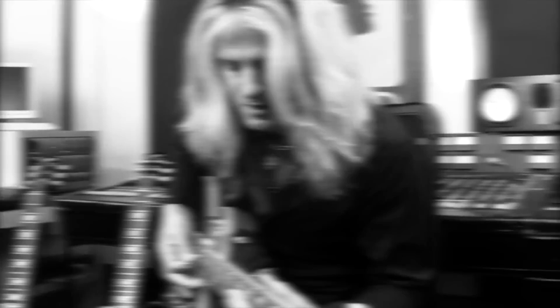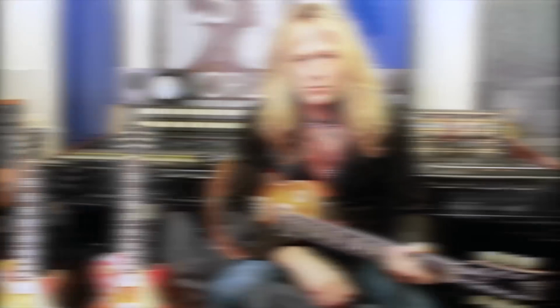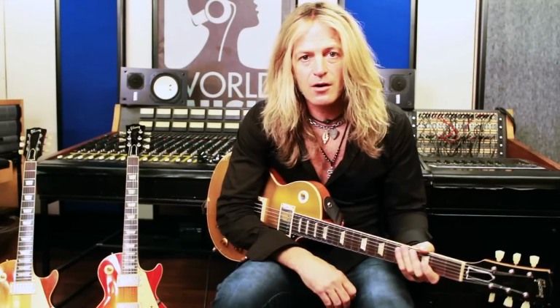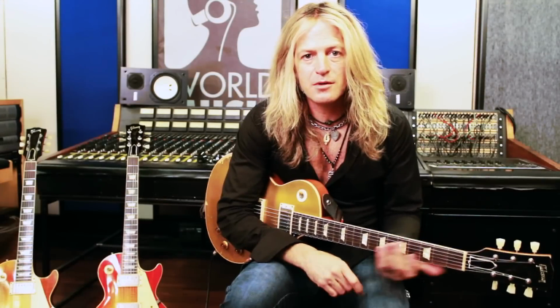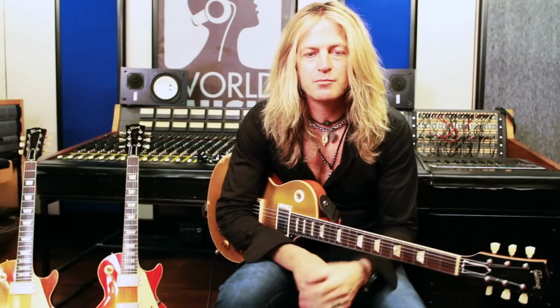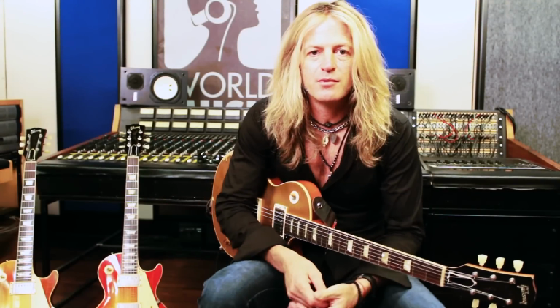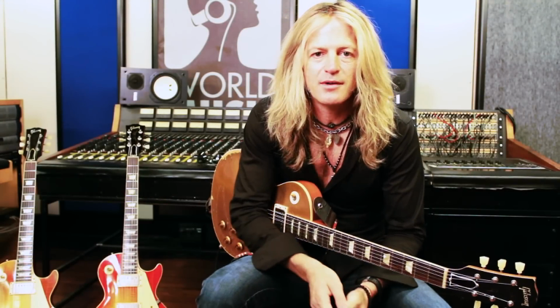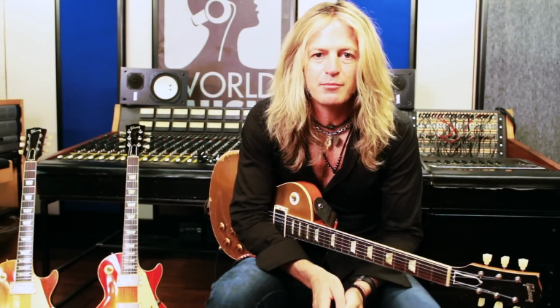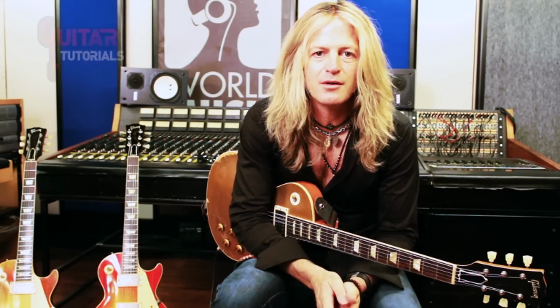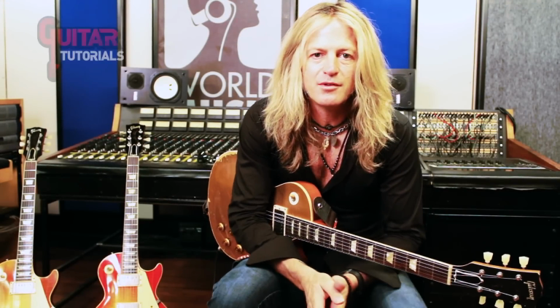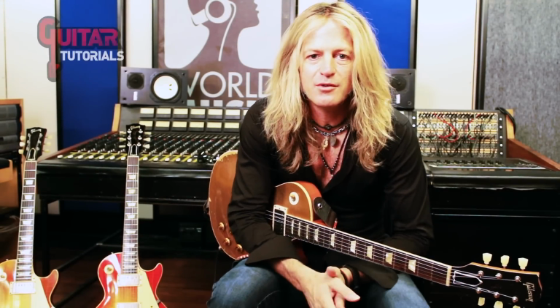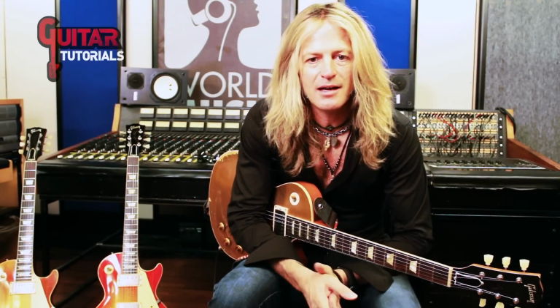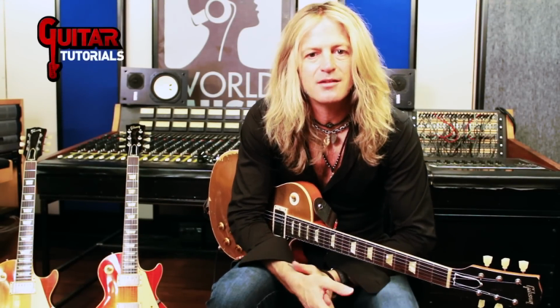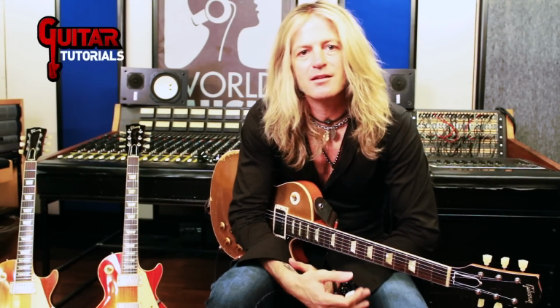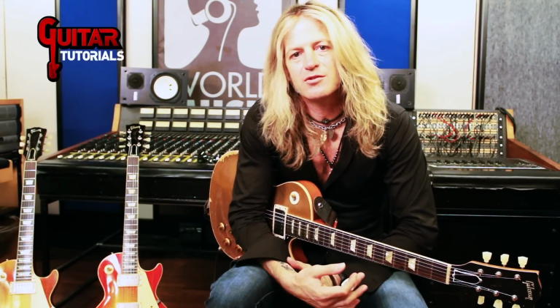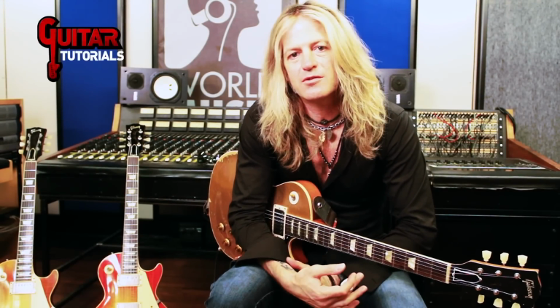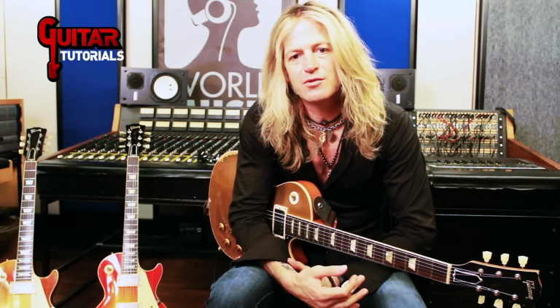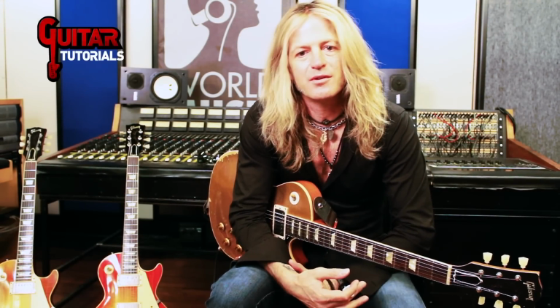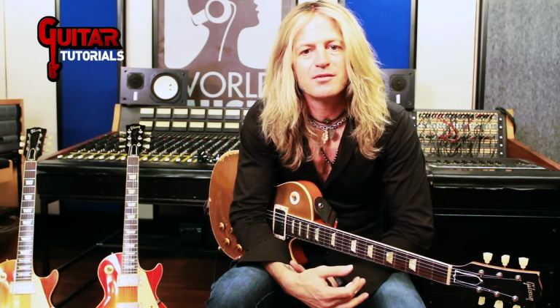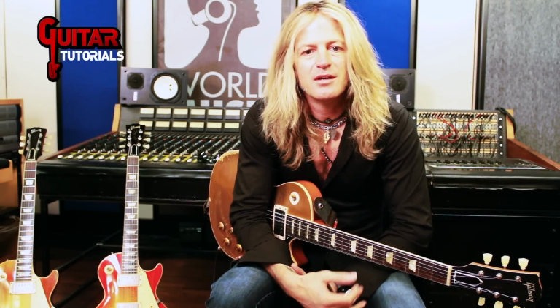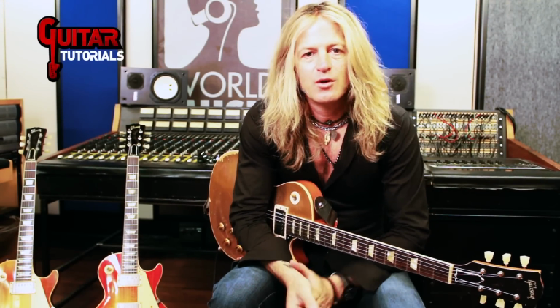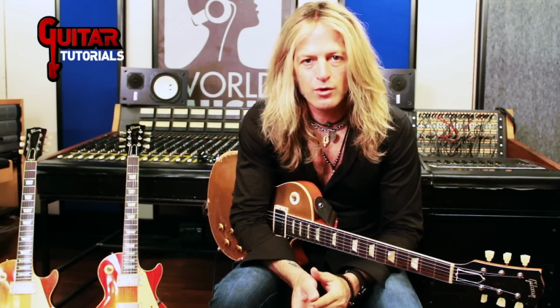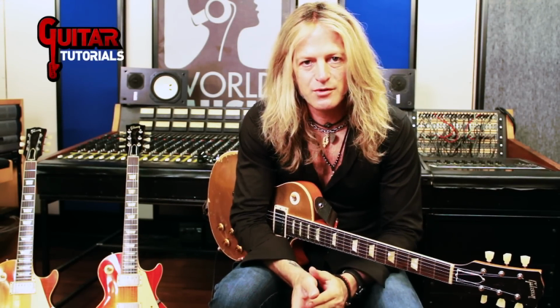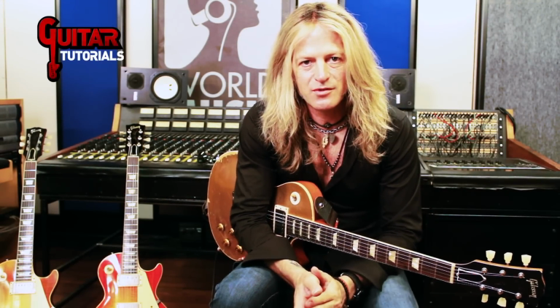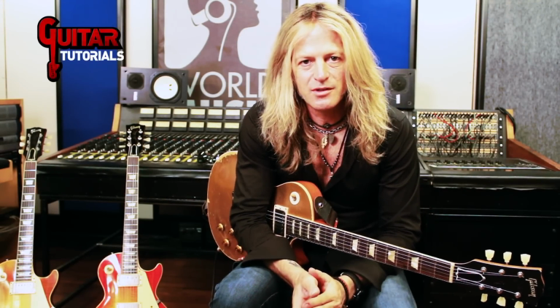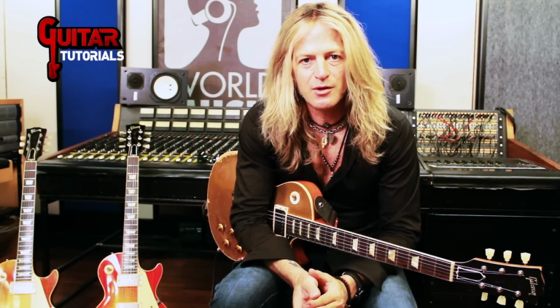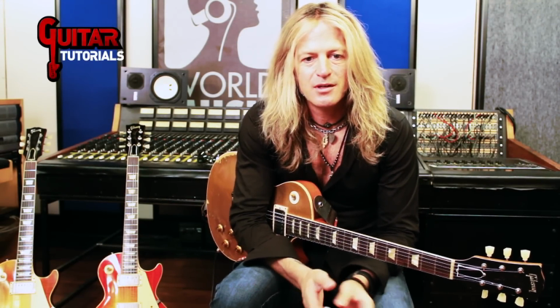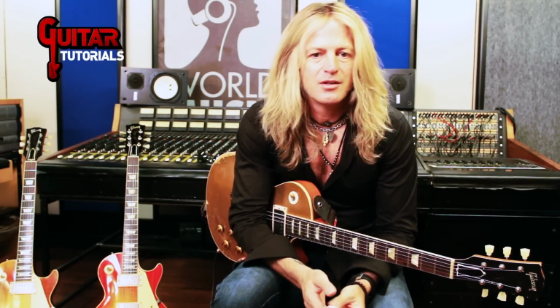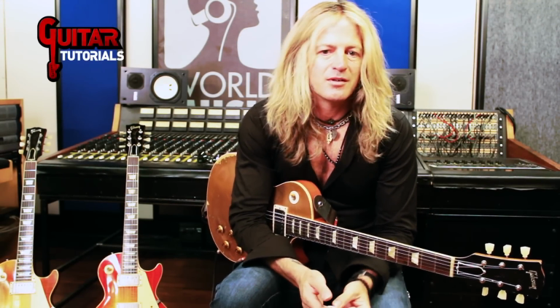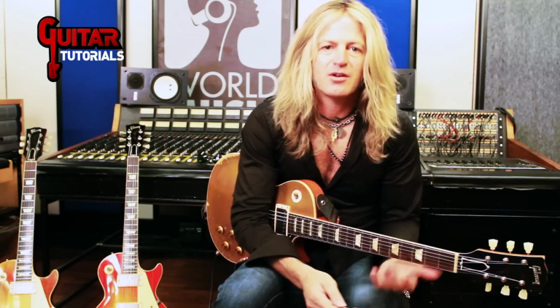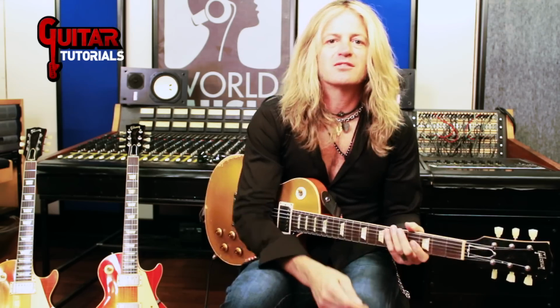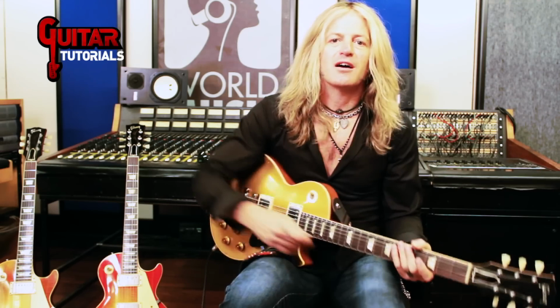I'm Doug Aldrich. It's been really great to be here with you at Guitar Tutorials World Music Studio Guitar Sauce.